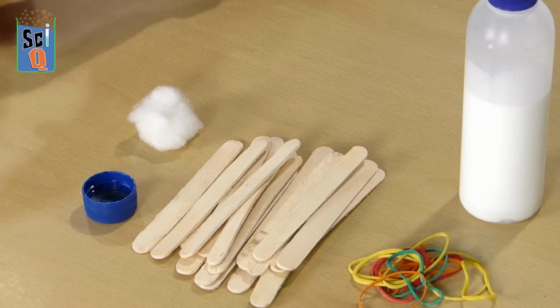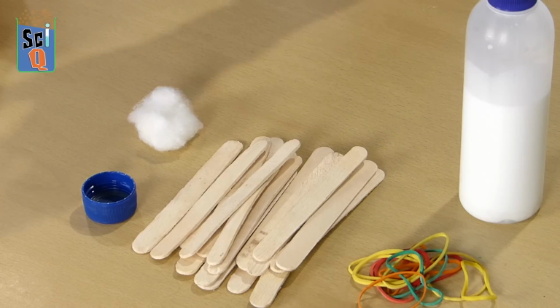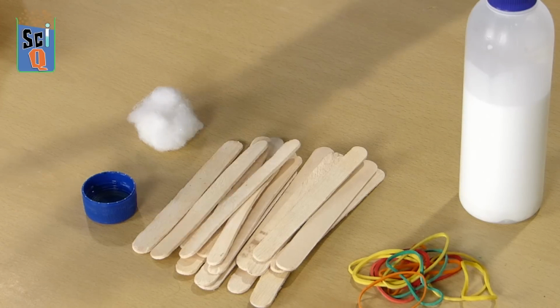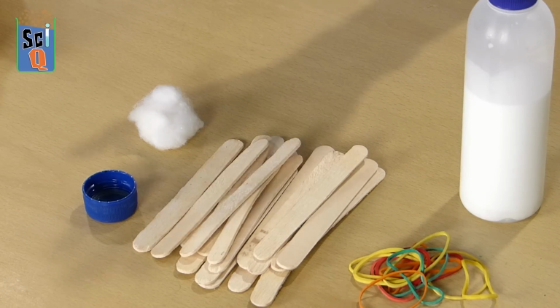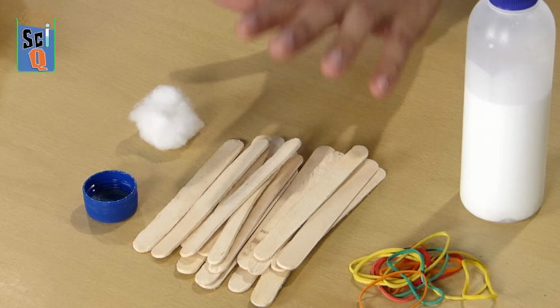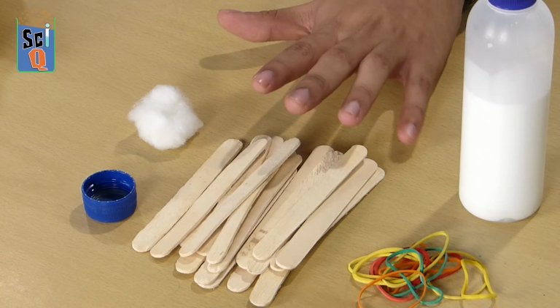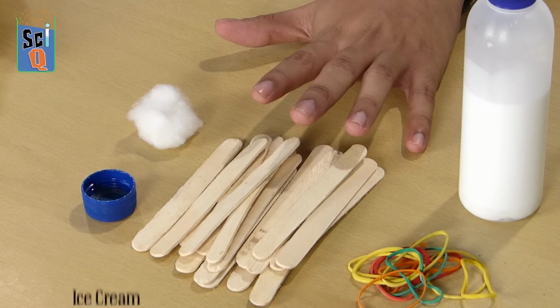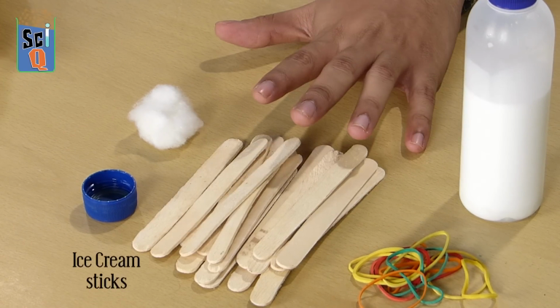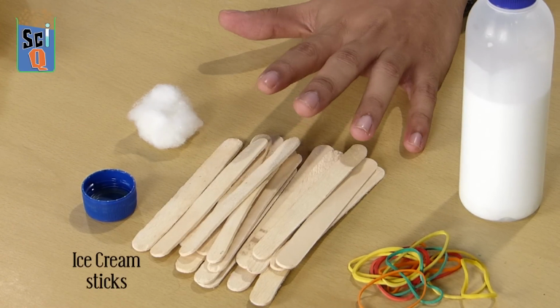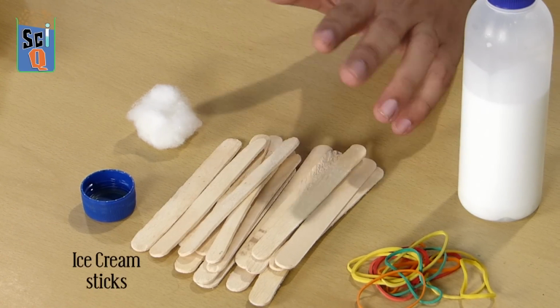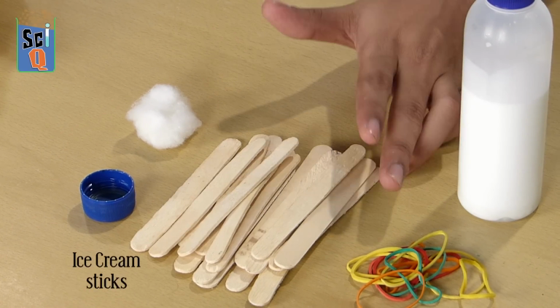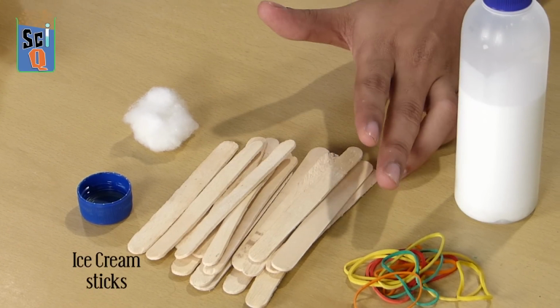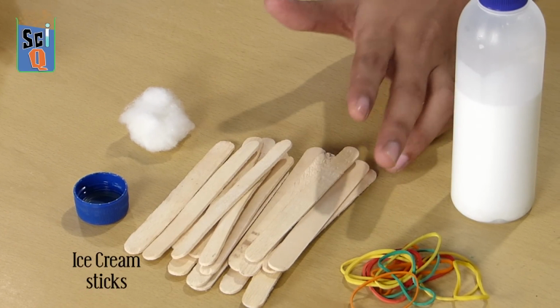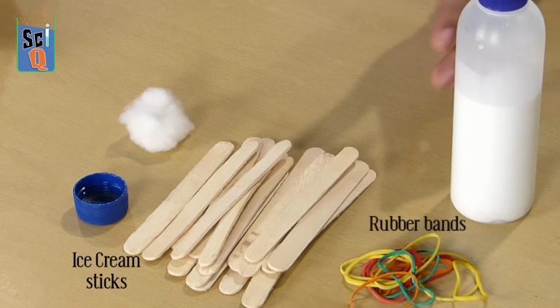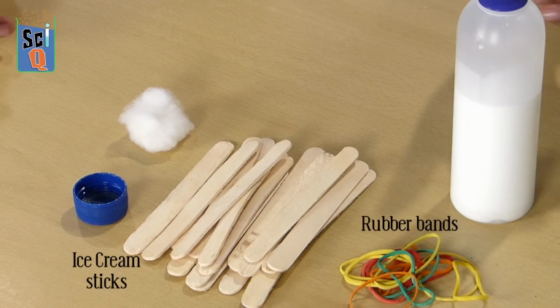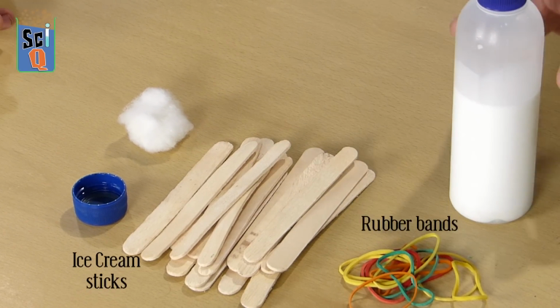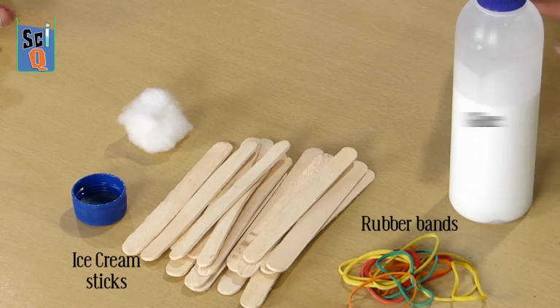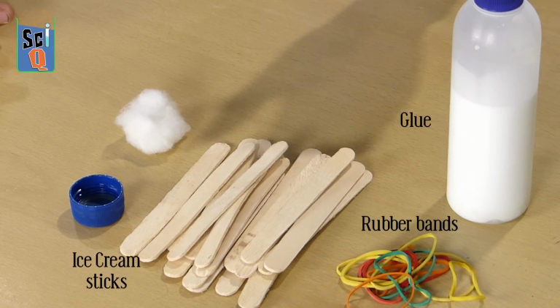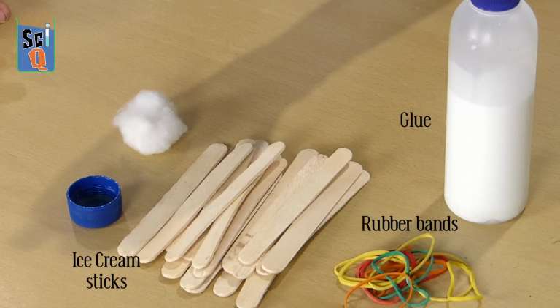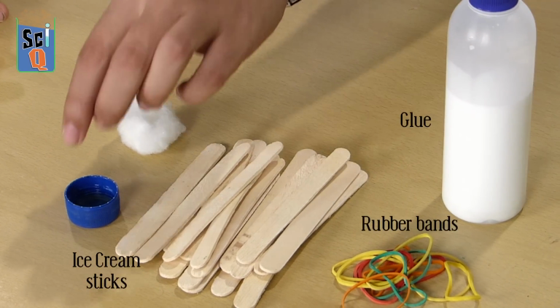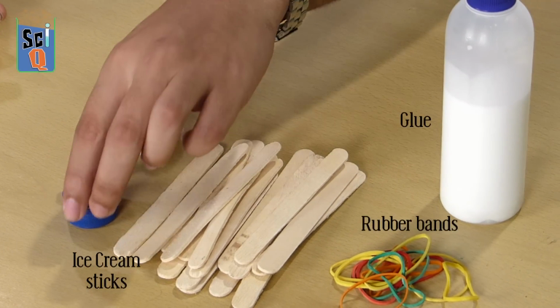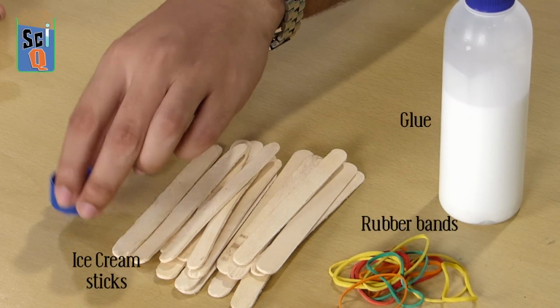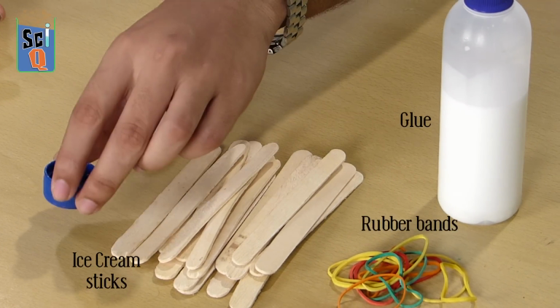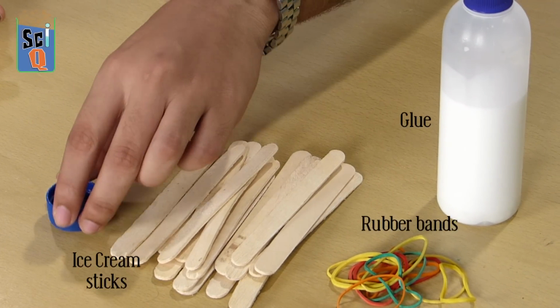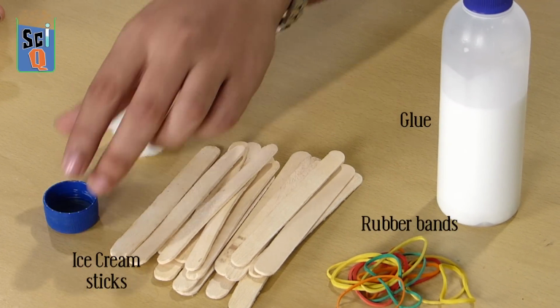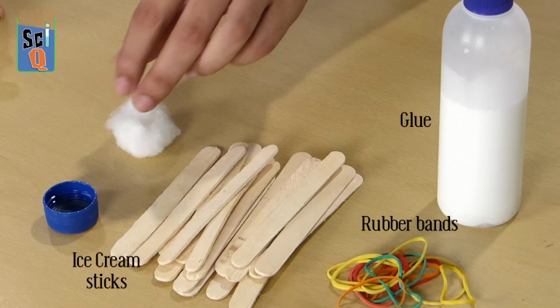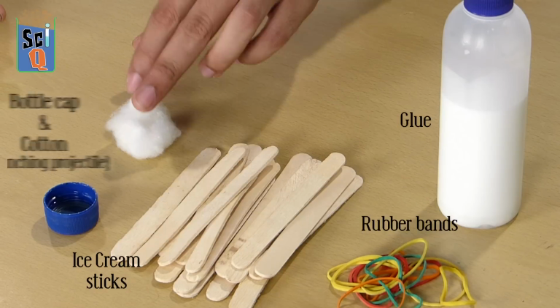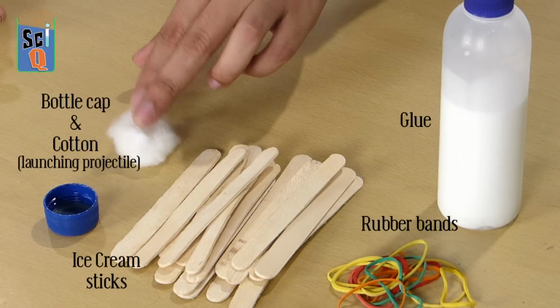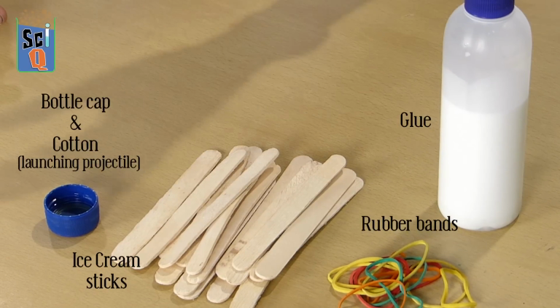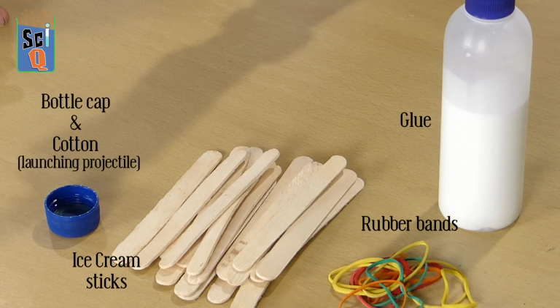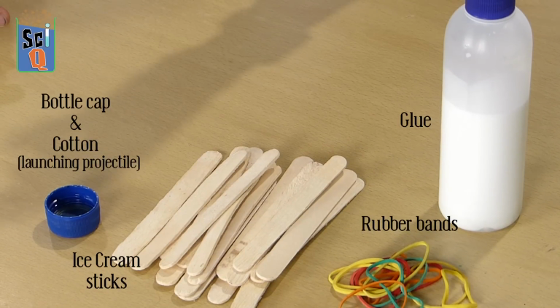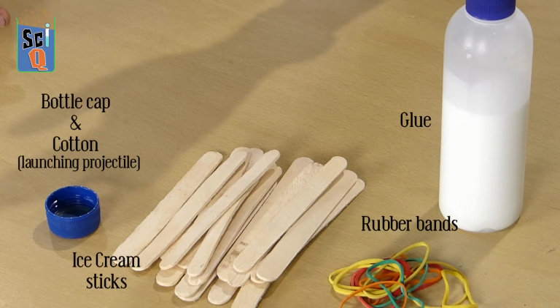You're going to need a lot of ice cream sticks, rubber bands, glue, a bottle cap, and your launching projectile.